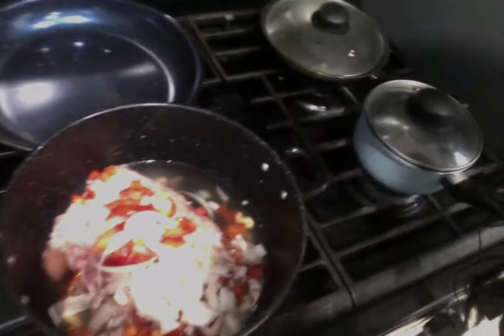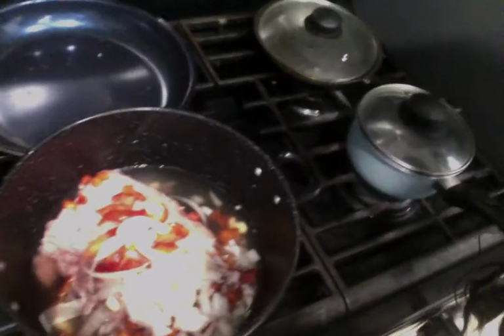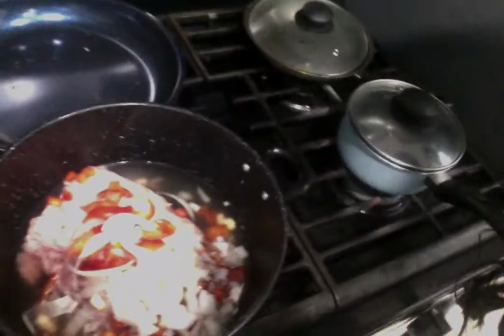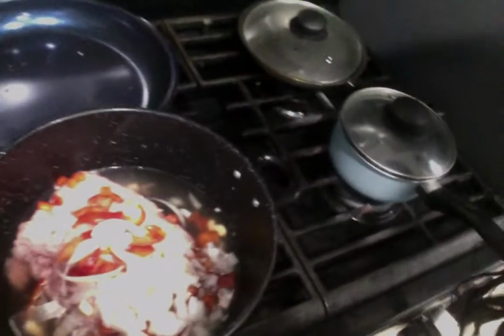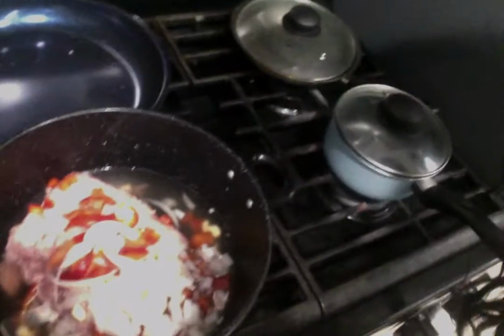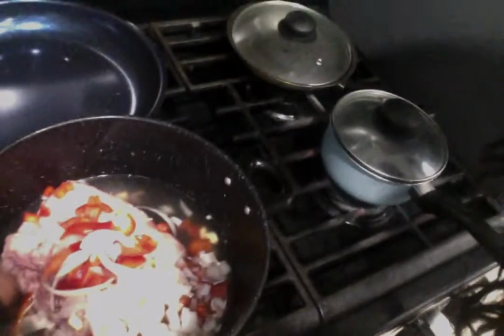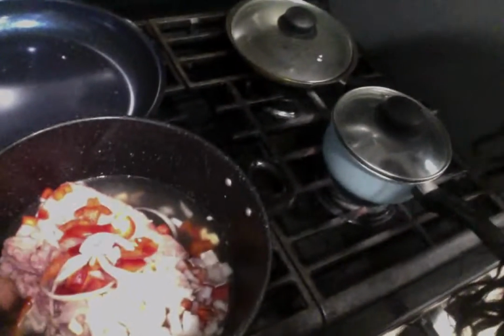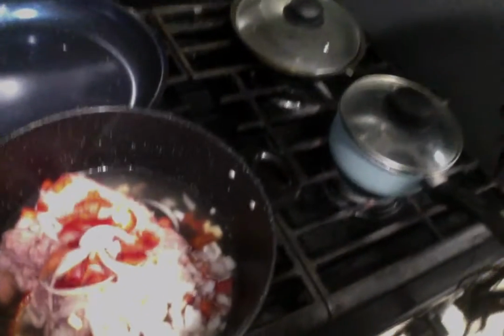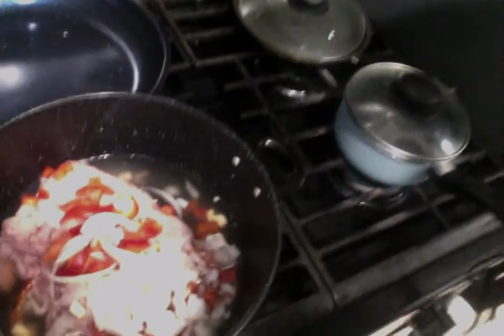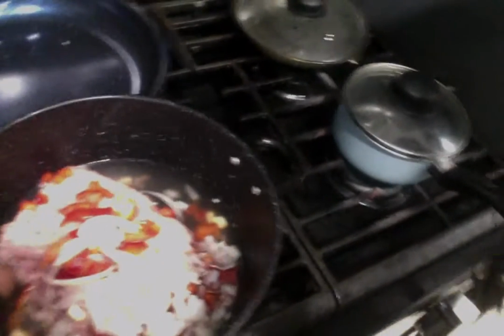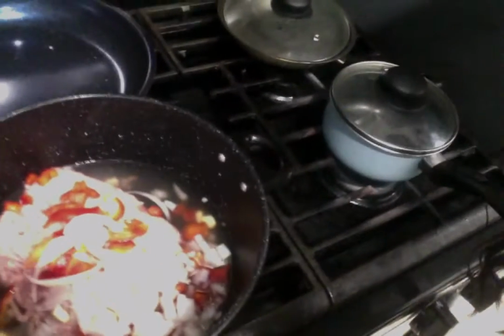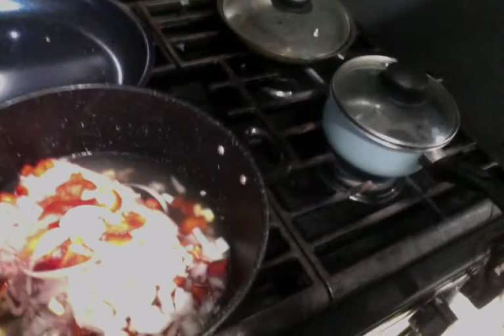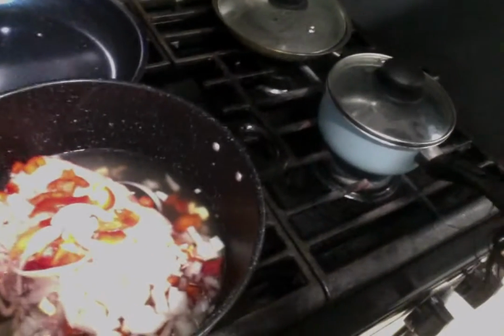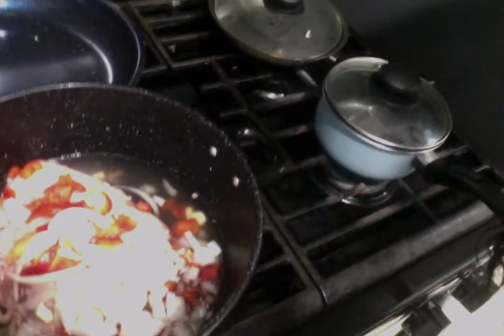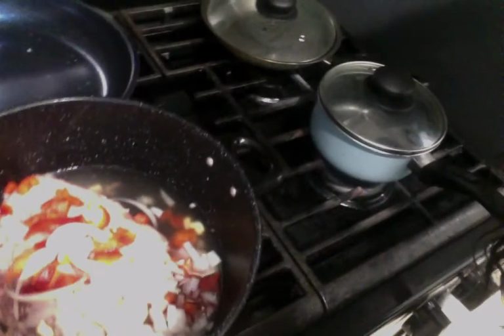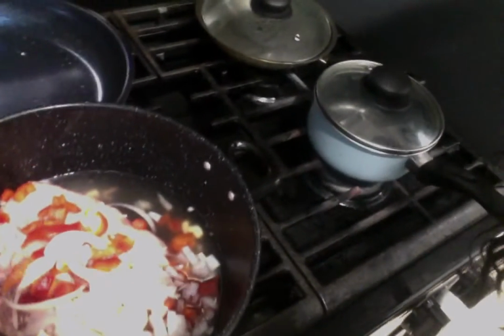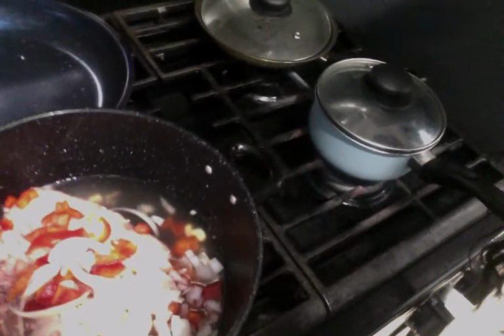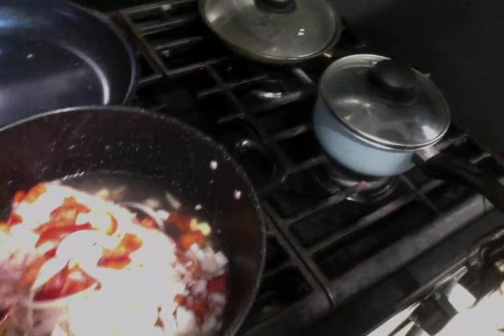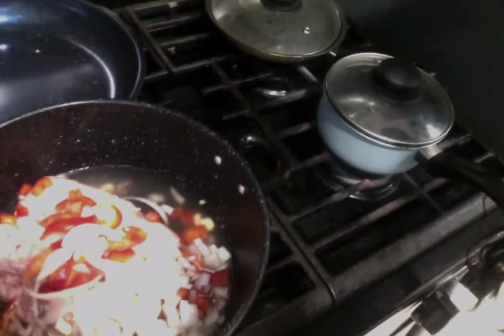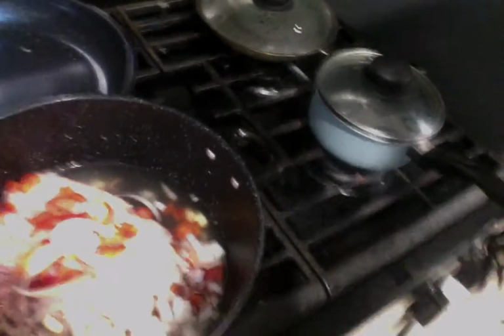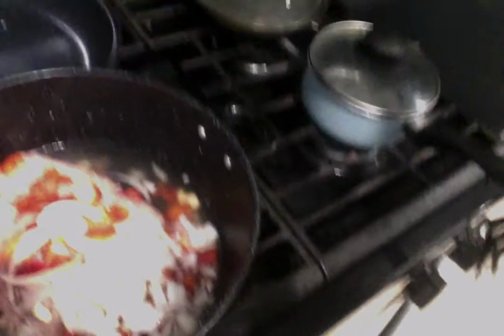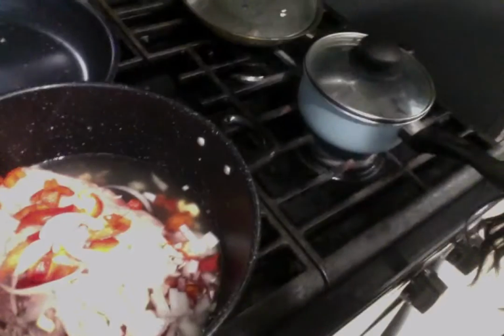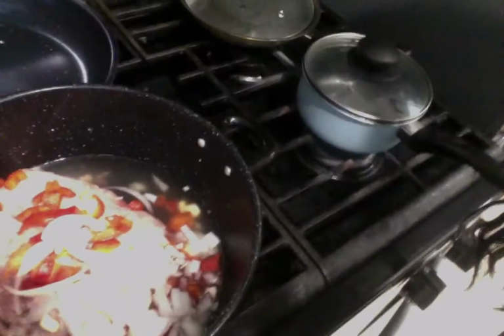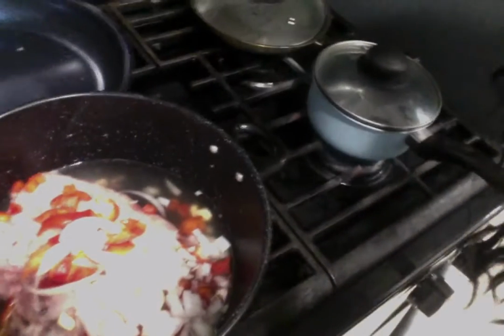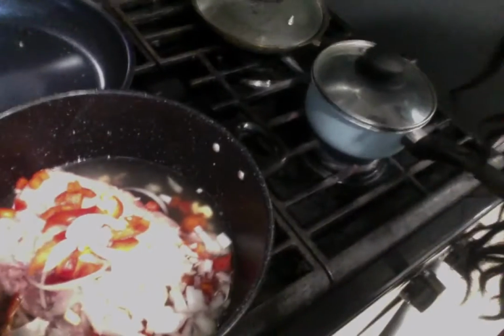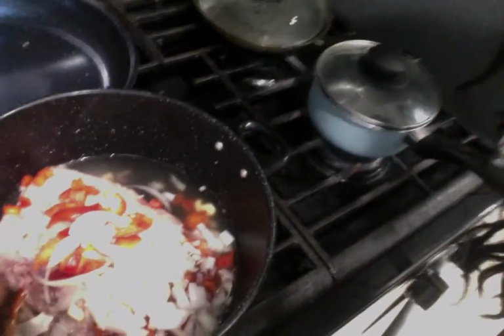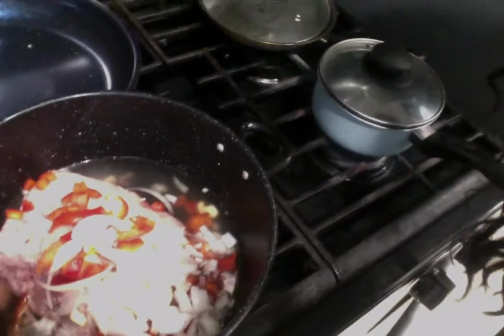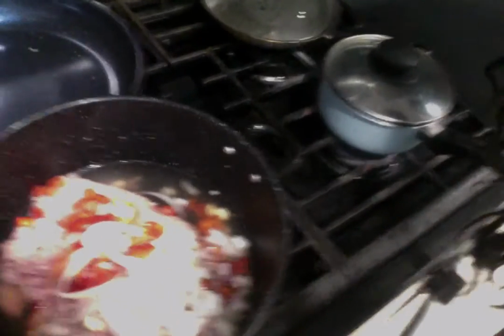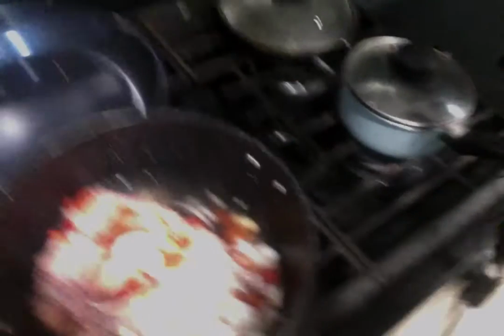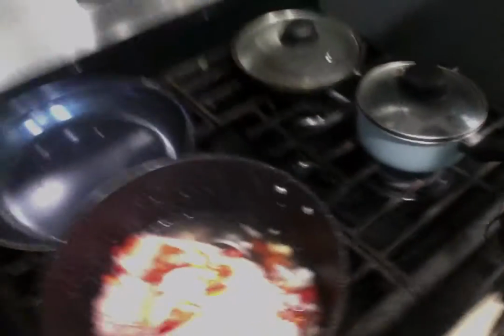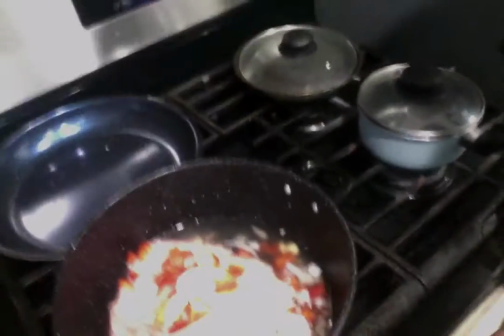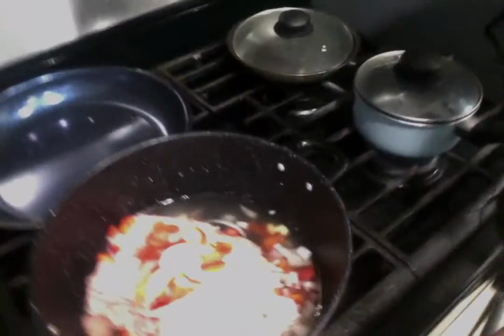I chopped up the onions, the bell peppers, and the garlic, and we're putting it in a pot.